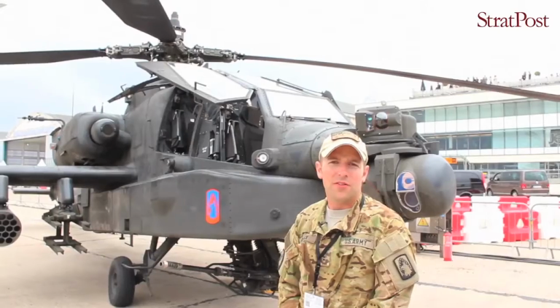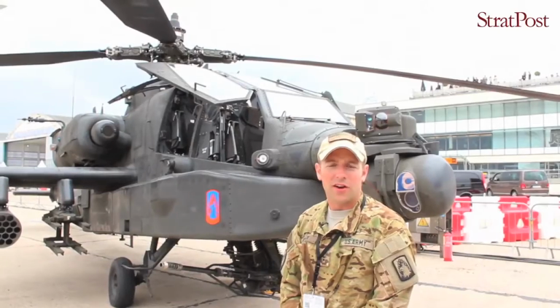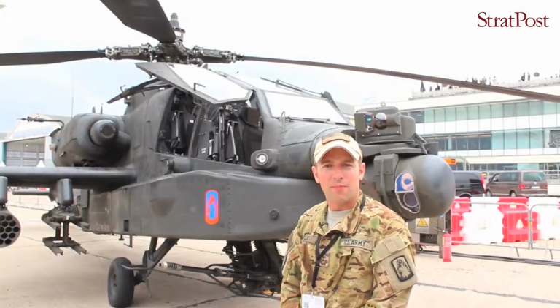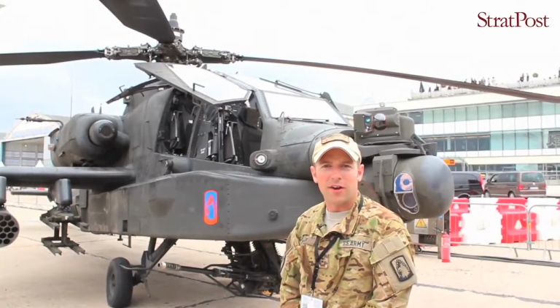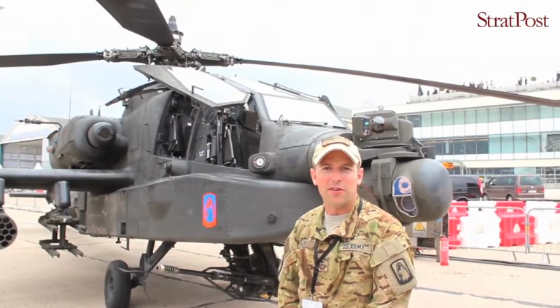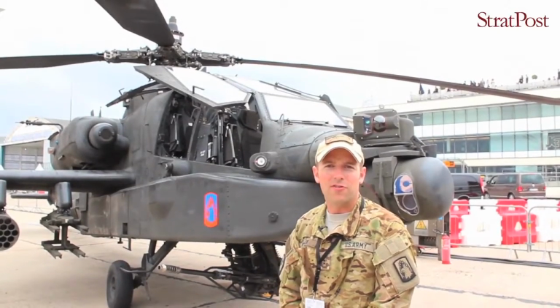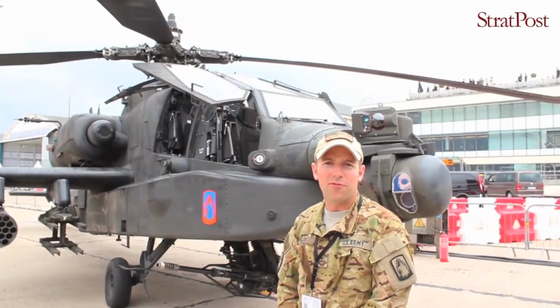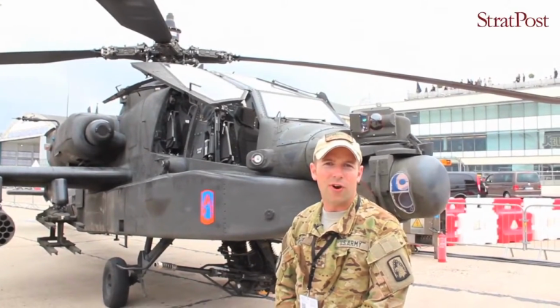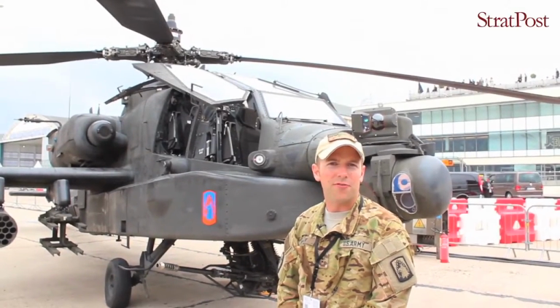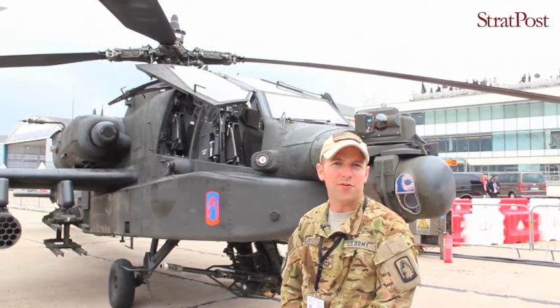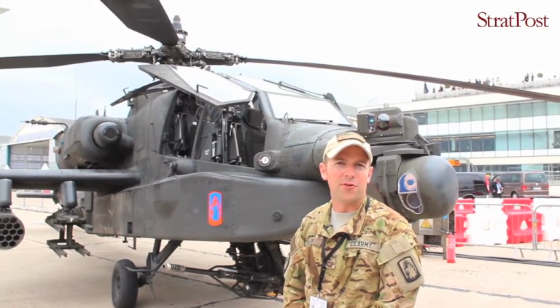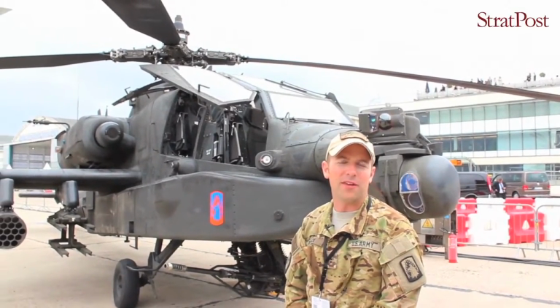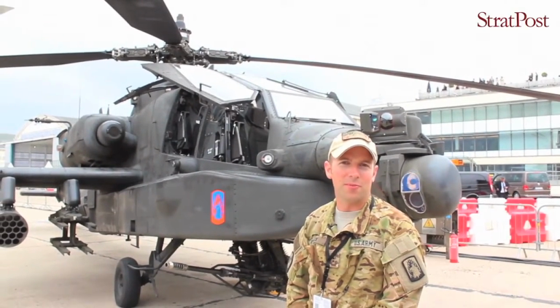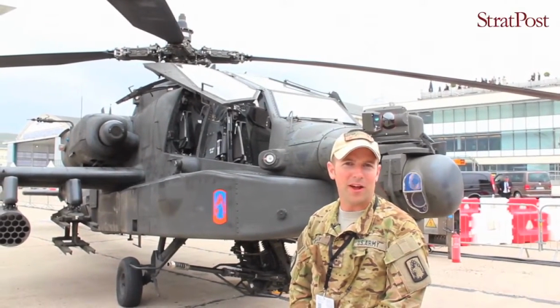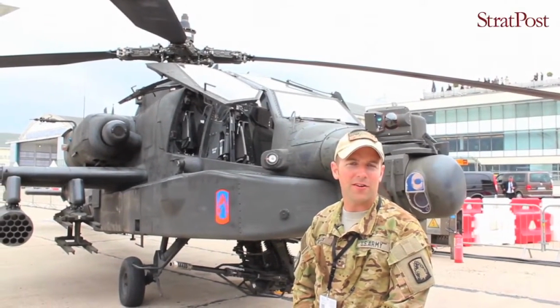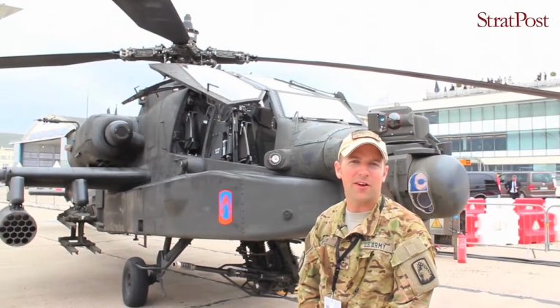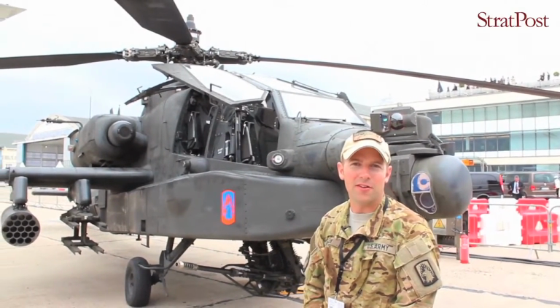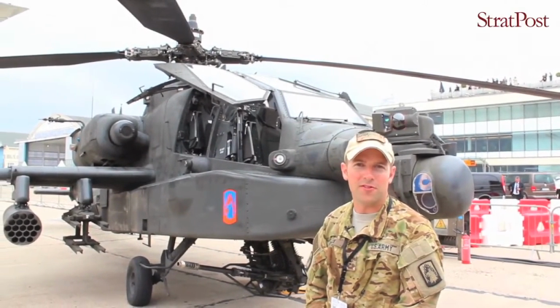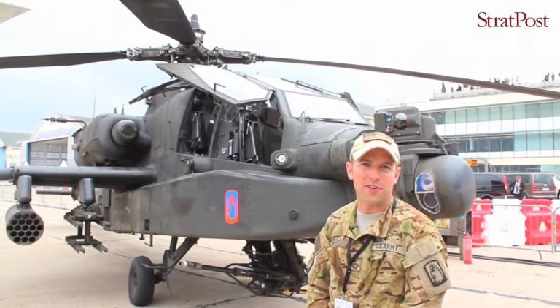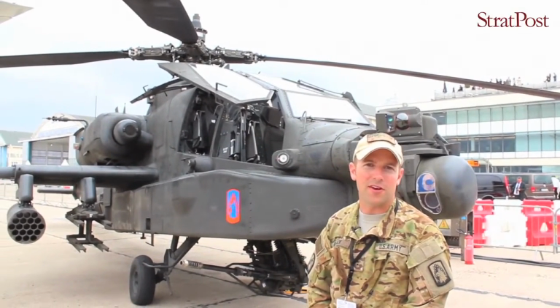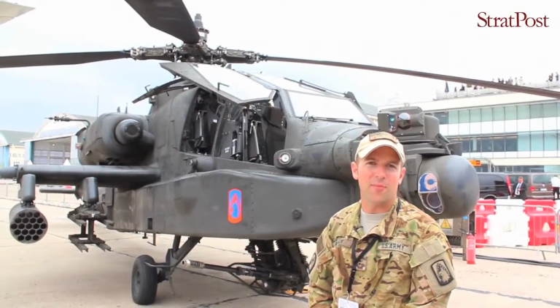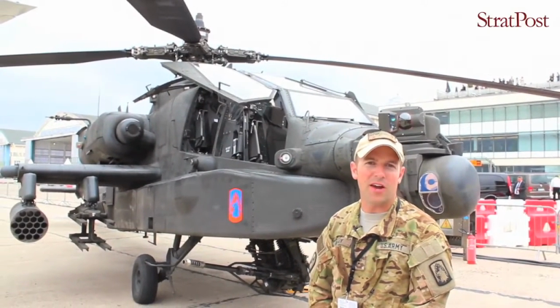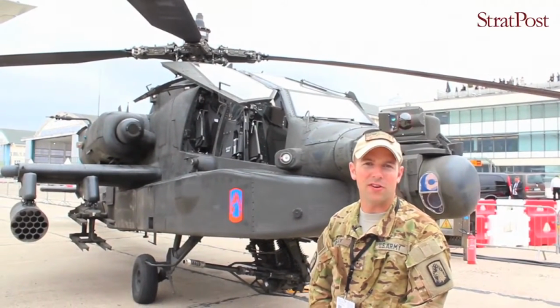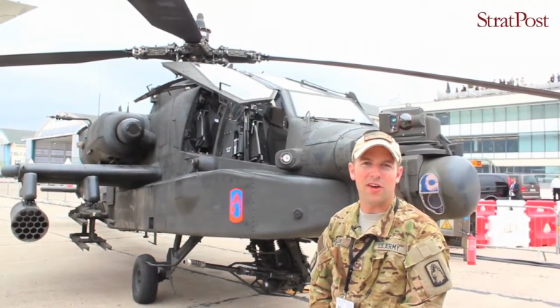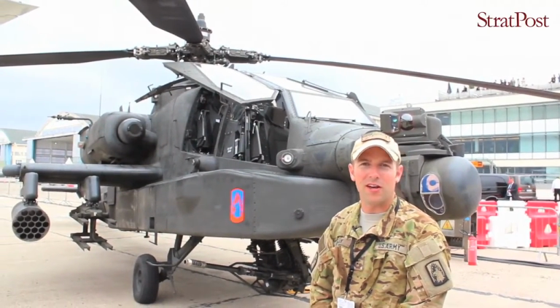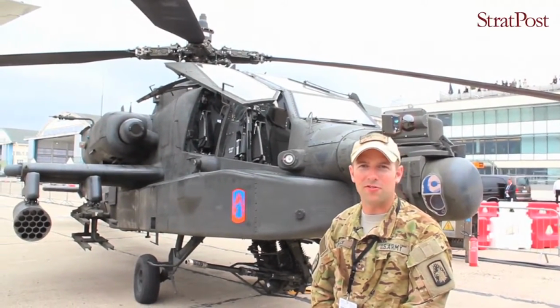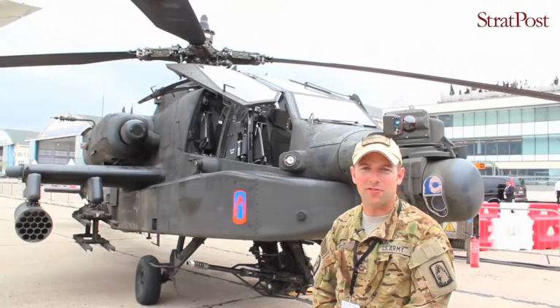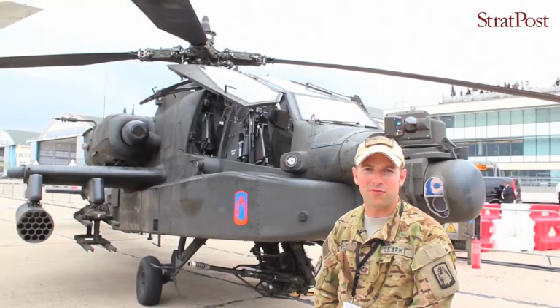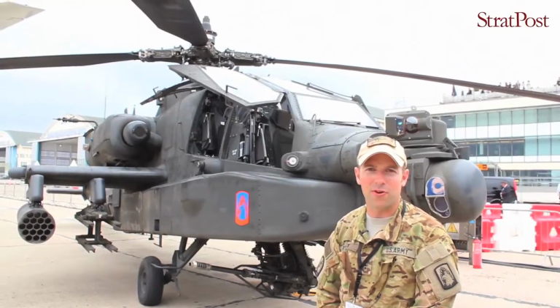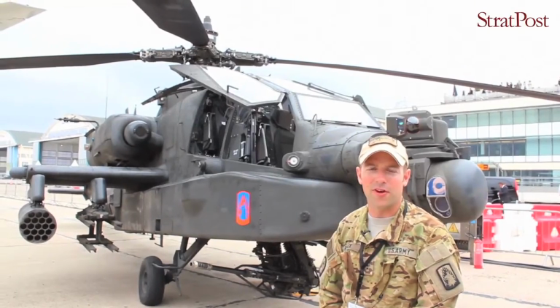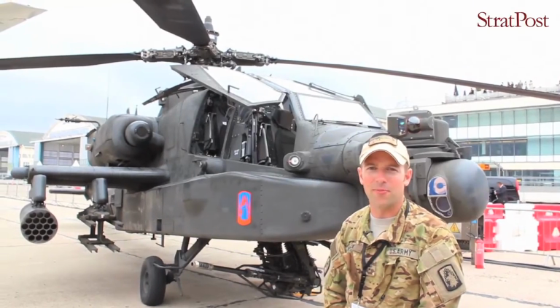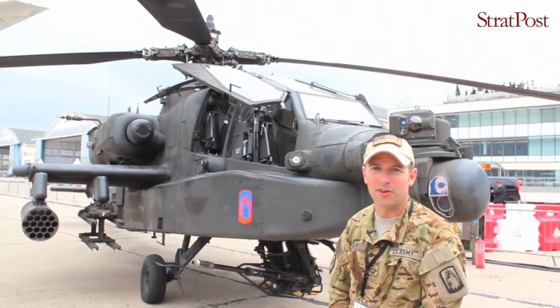I'm Chief Warrant Officer 2 Matthew Black, and this is the Apache AH-64 Delta model.